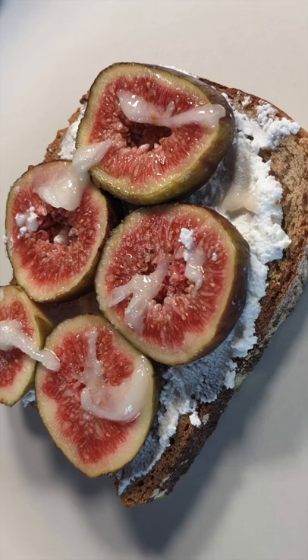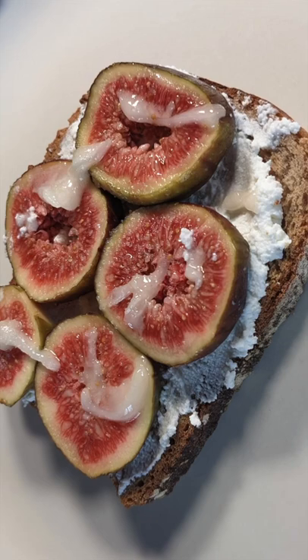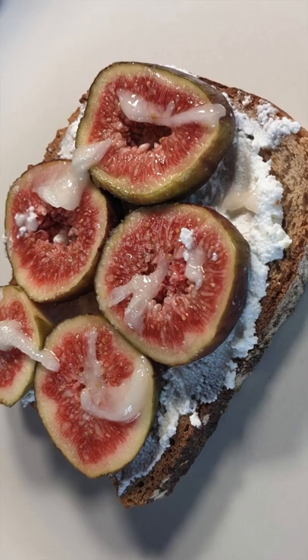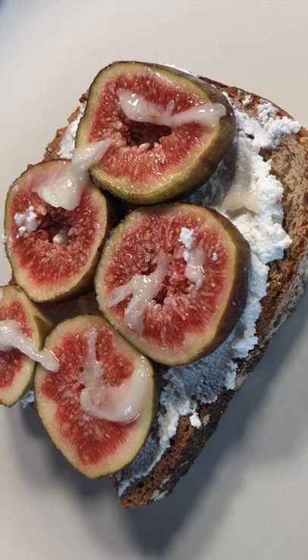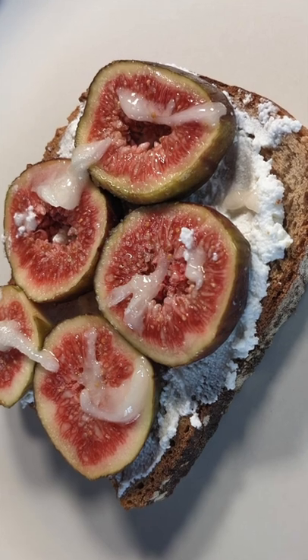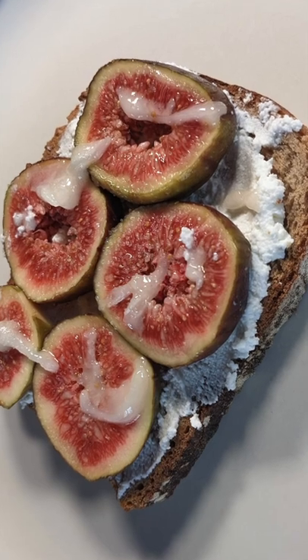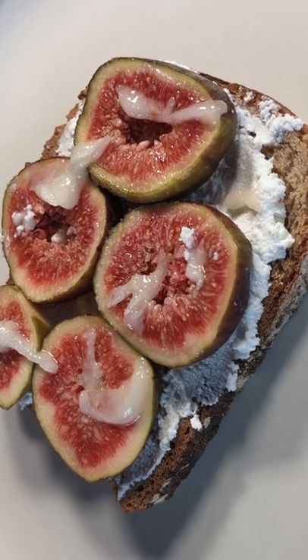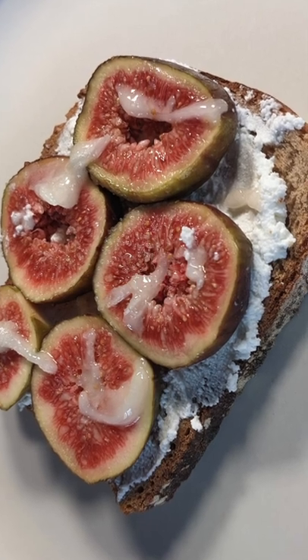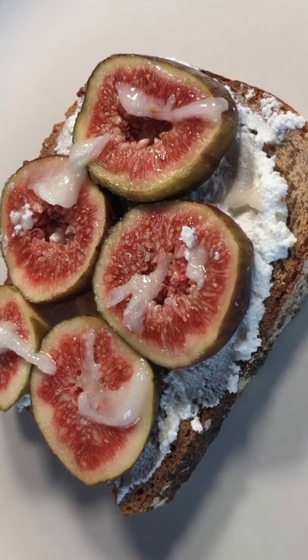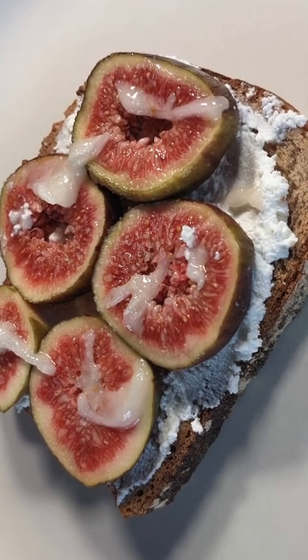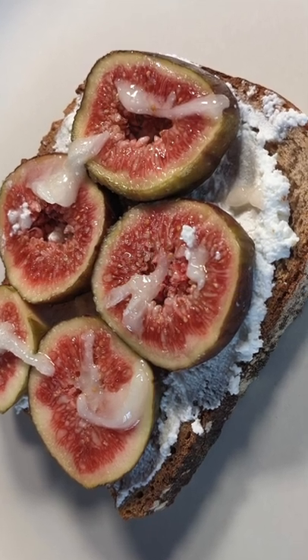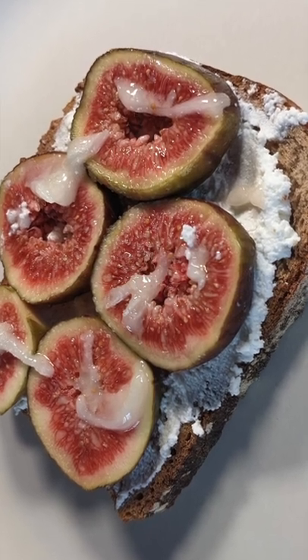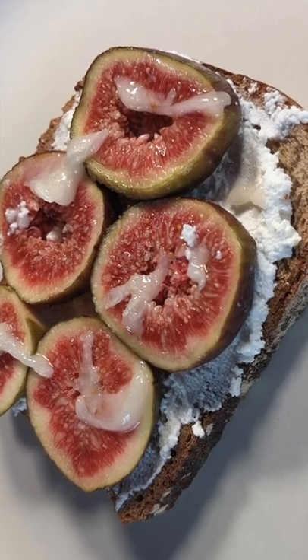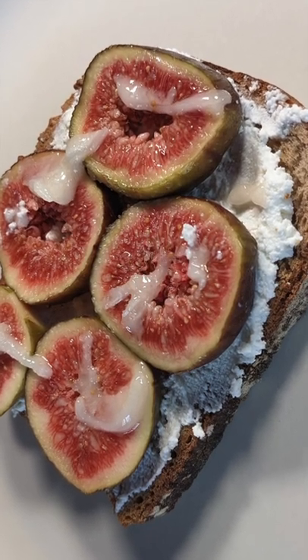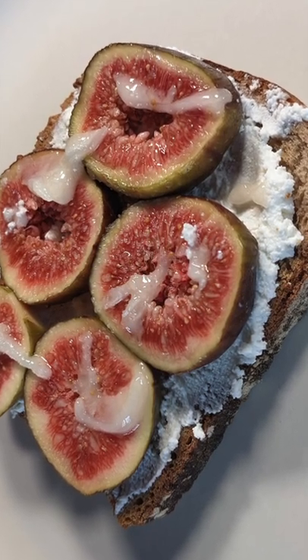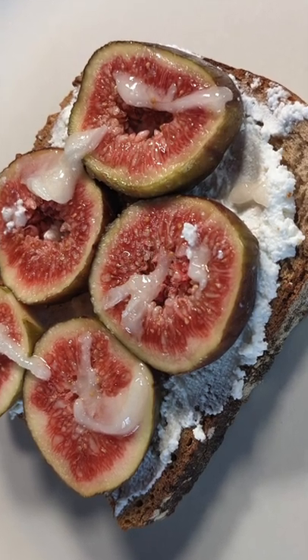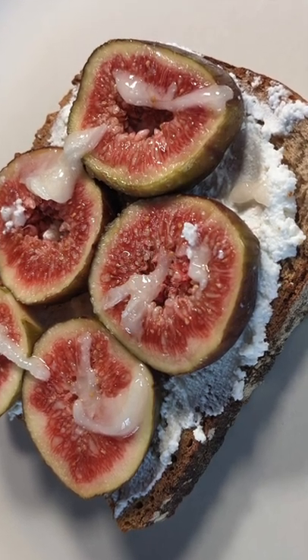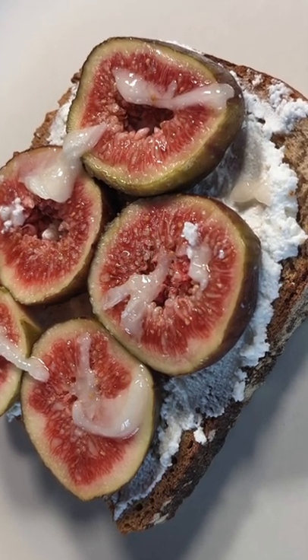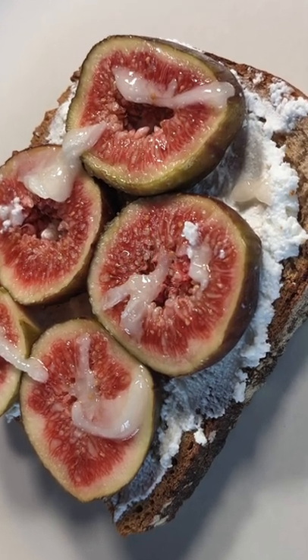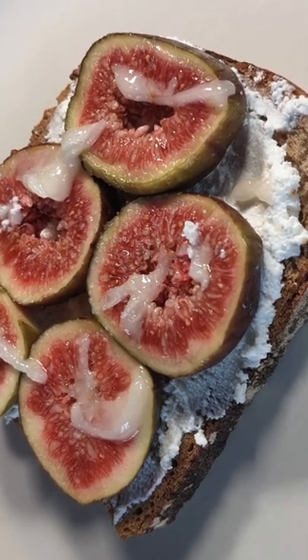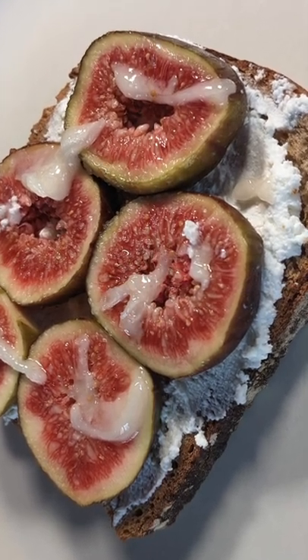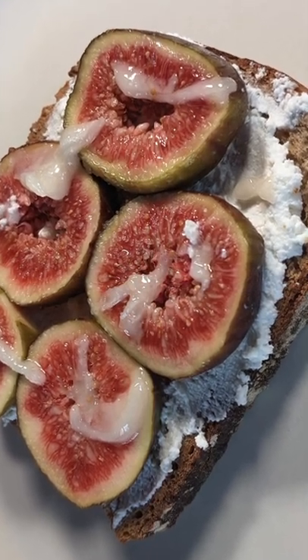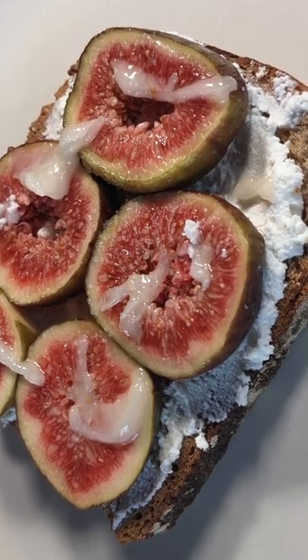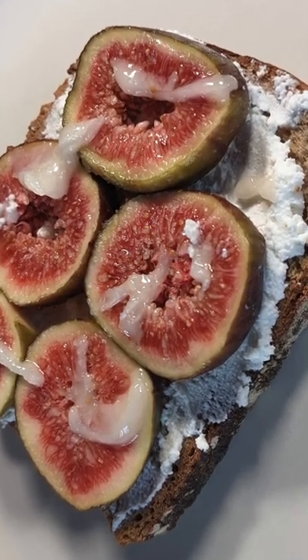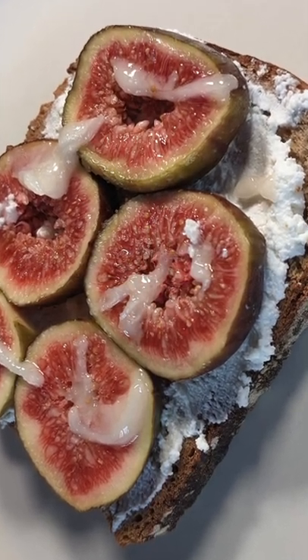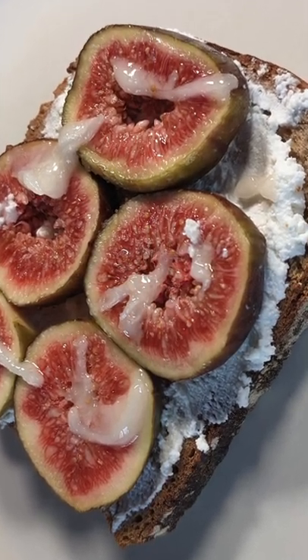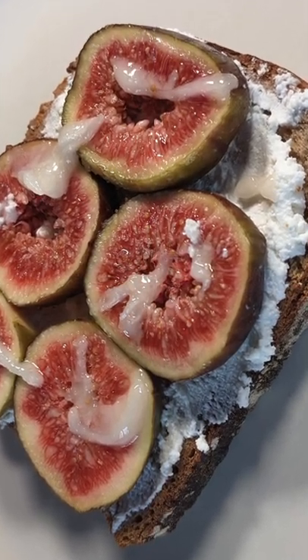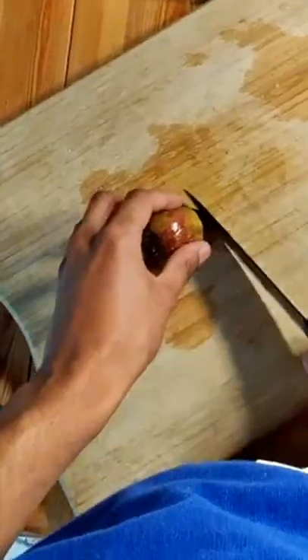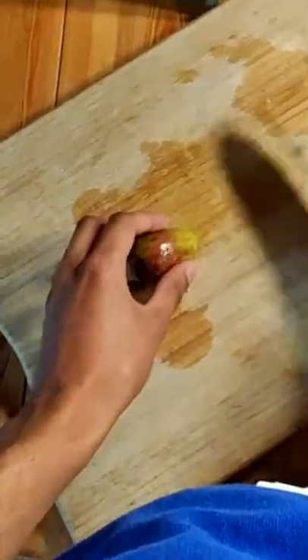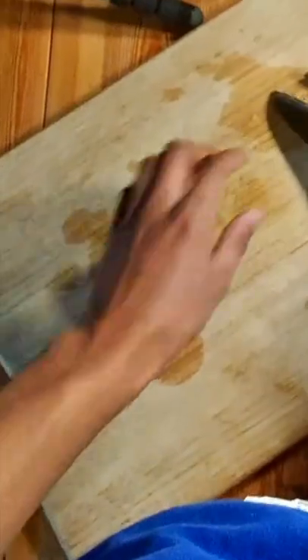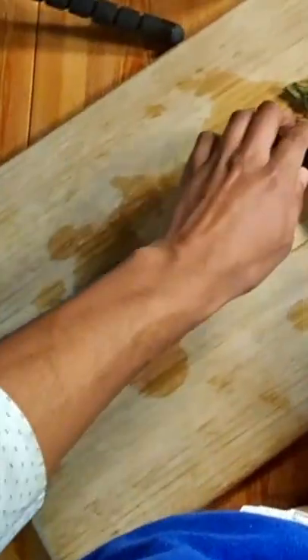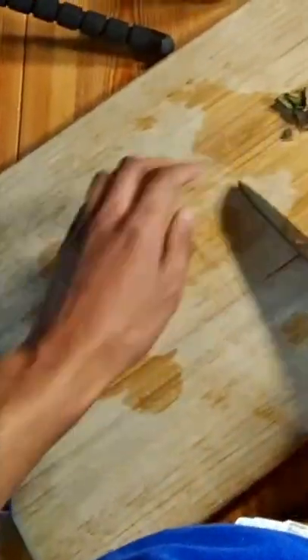Hello everyone! Today we're making Fig Toast. It's a sweet and simple recipe.